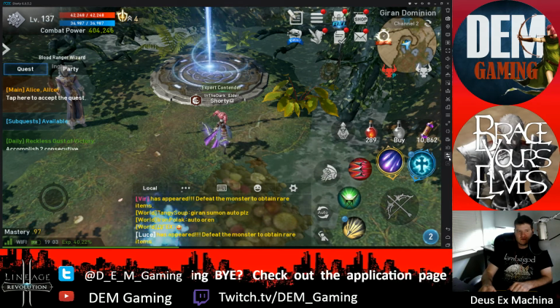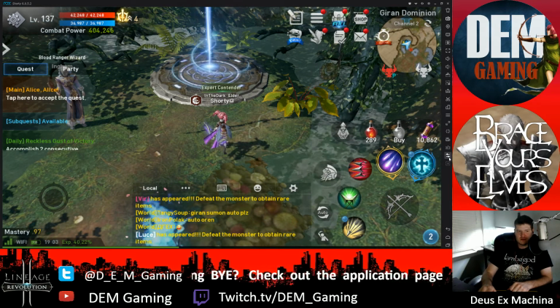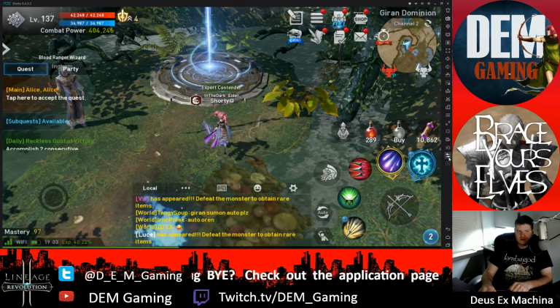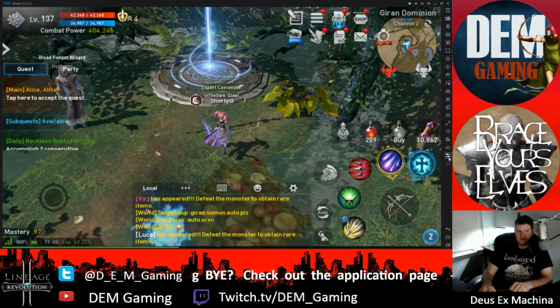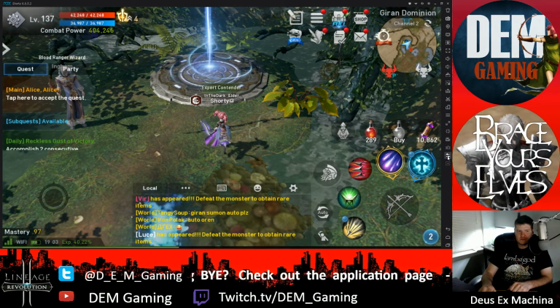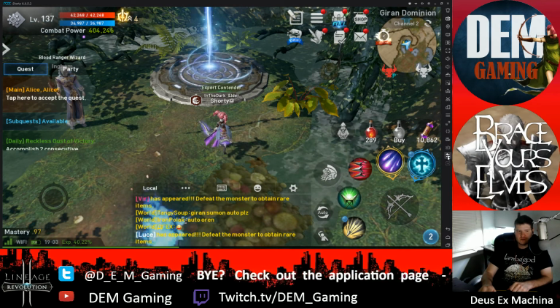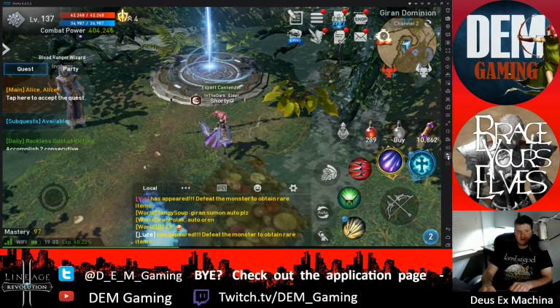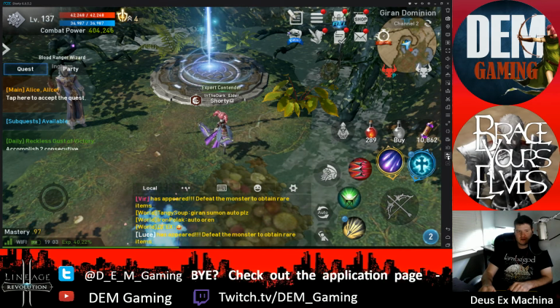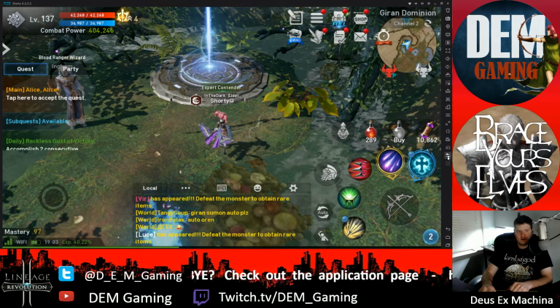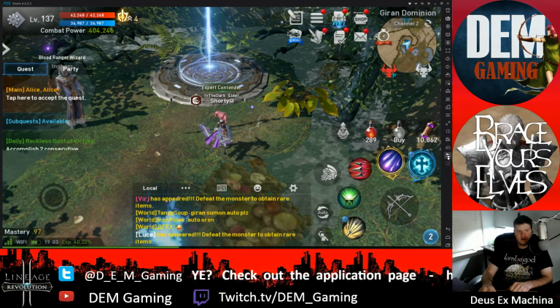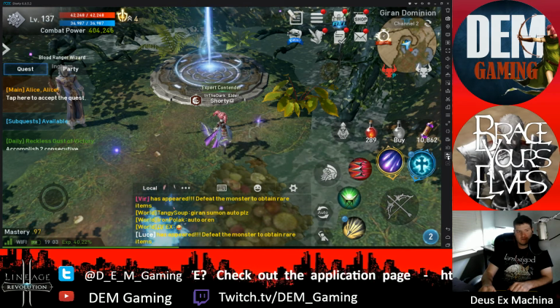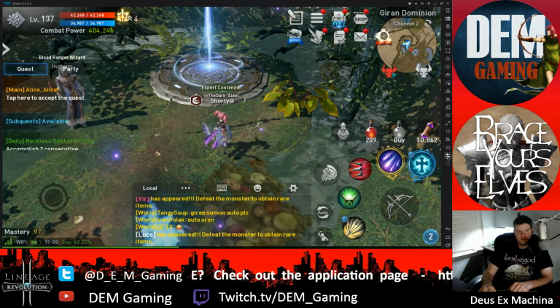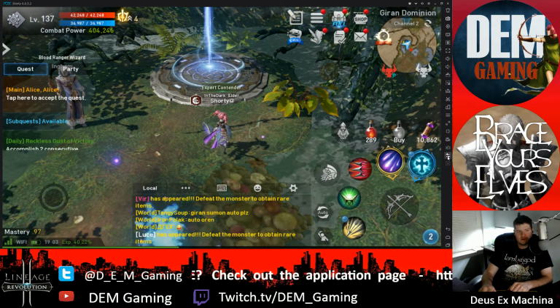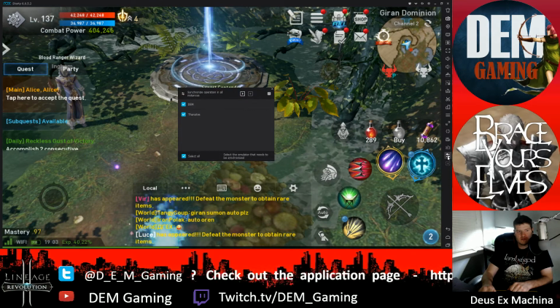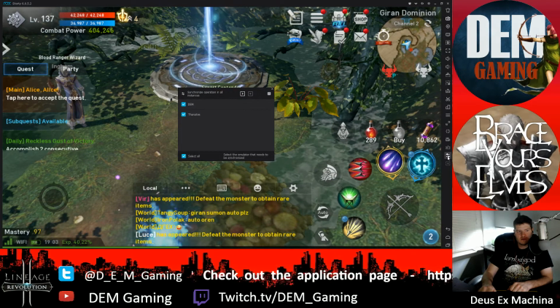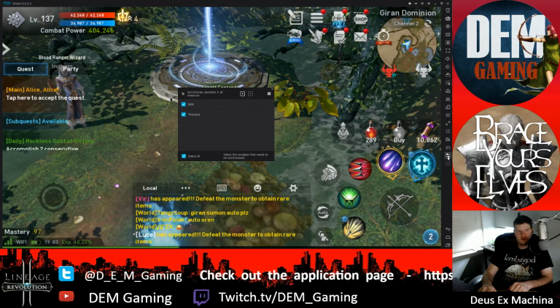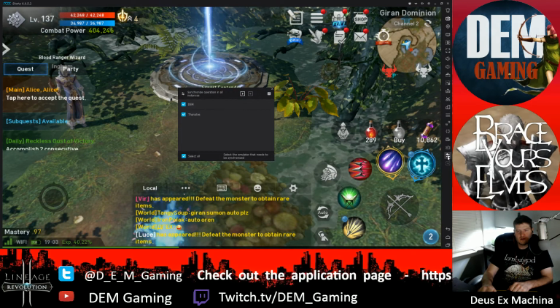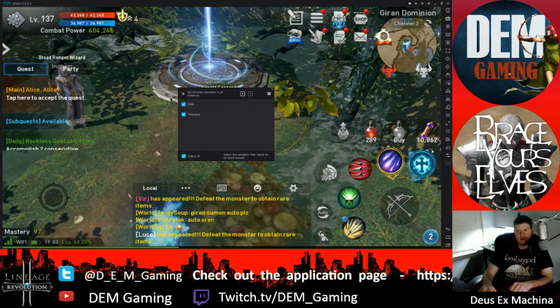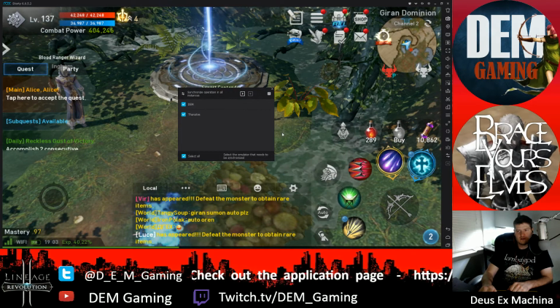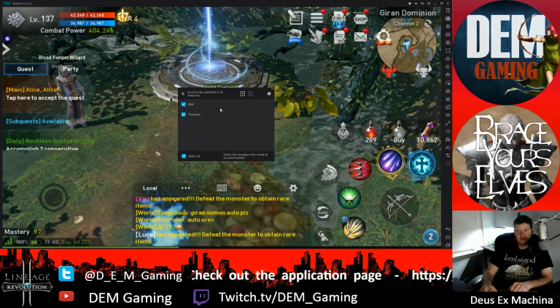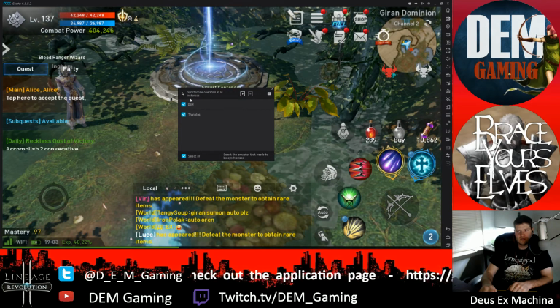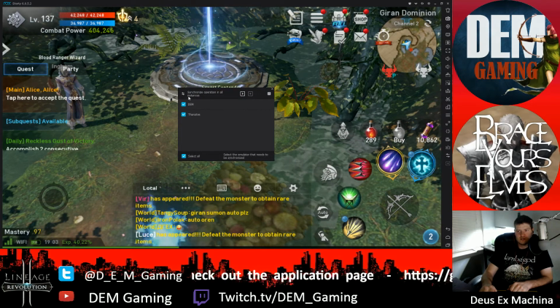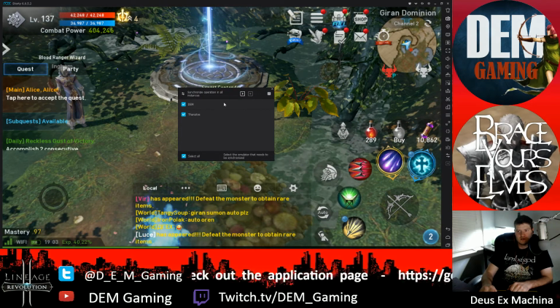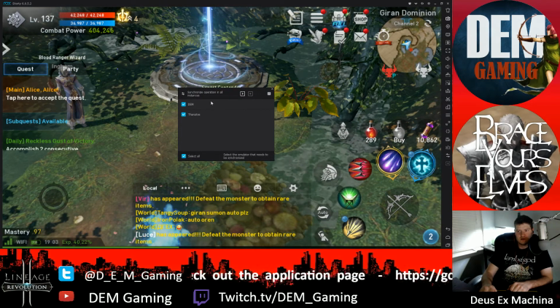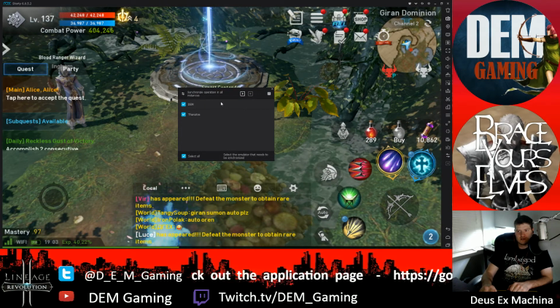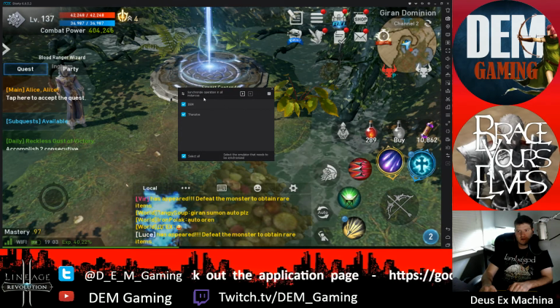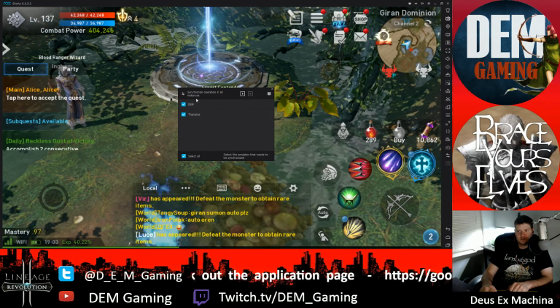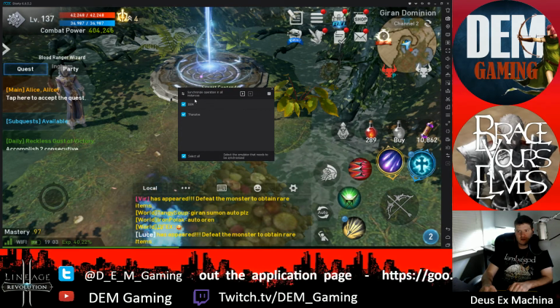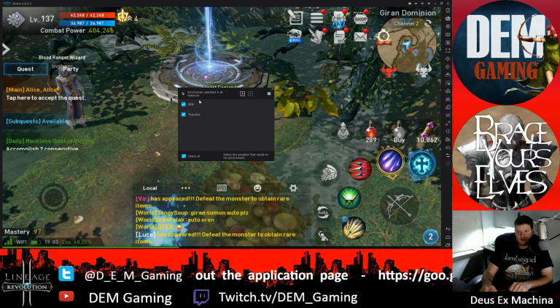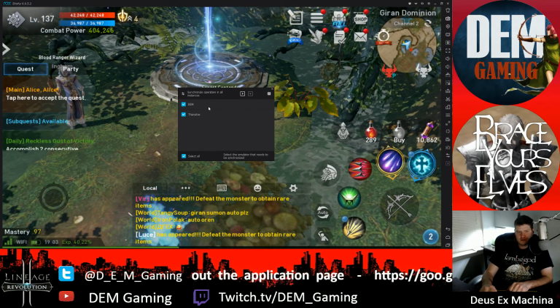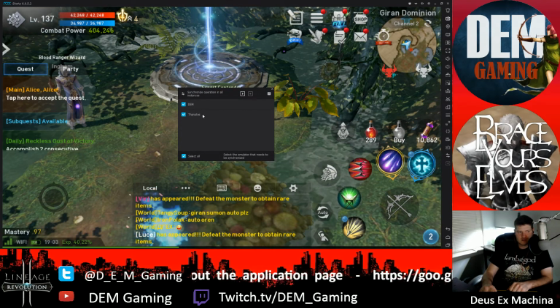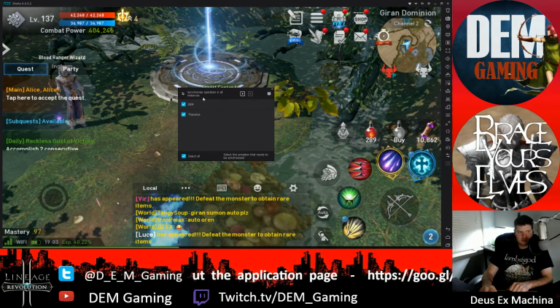There are two arrows right here that point away from each other. If you click on it, it says 'Synchronize operations in all instances.'